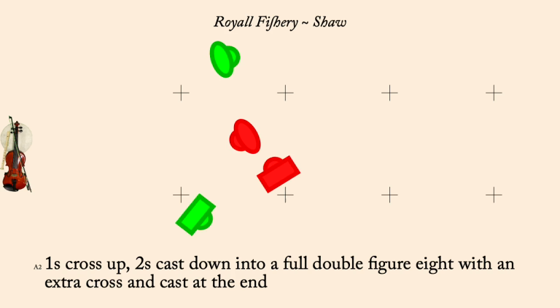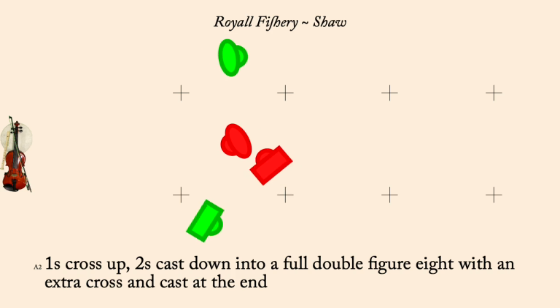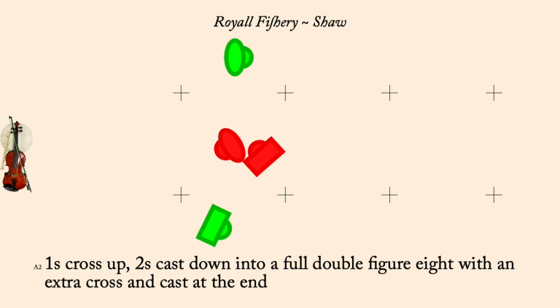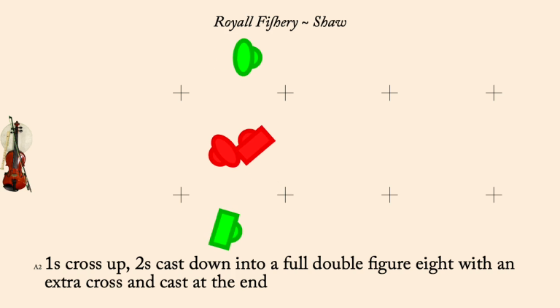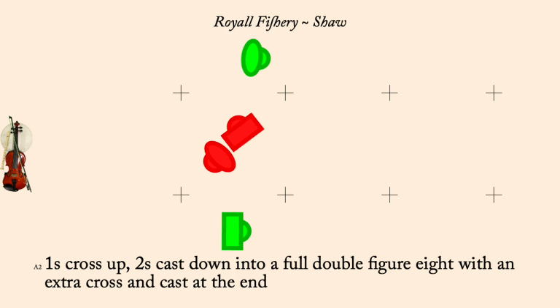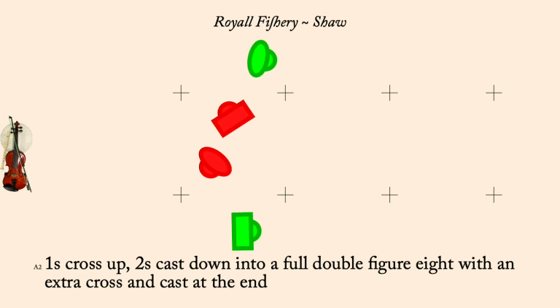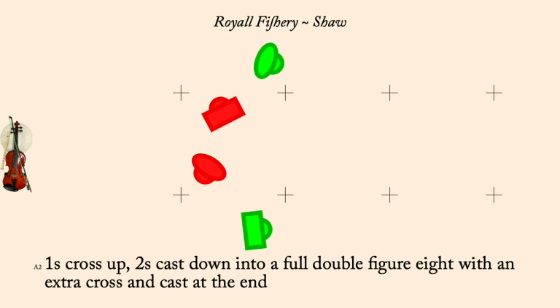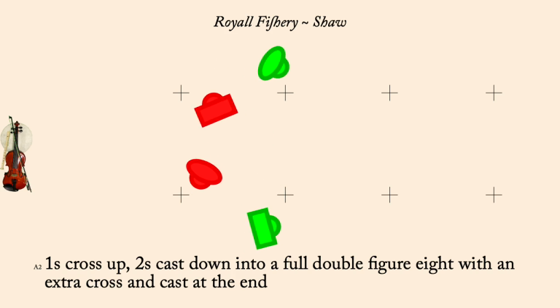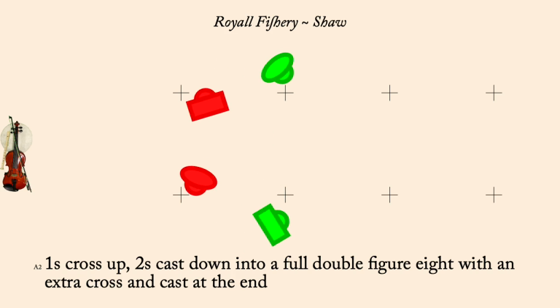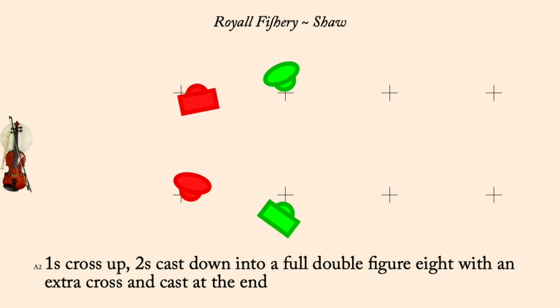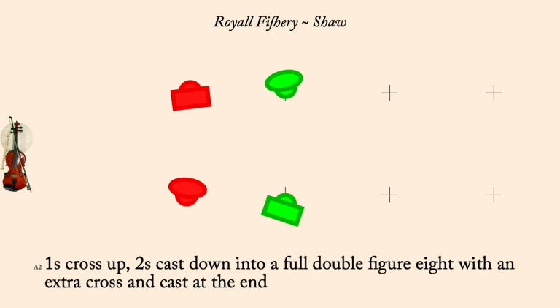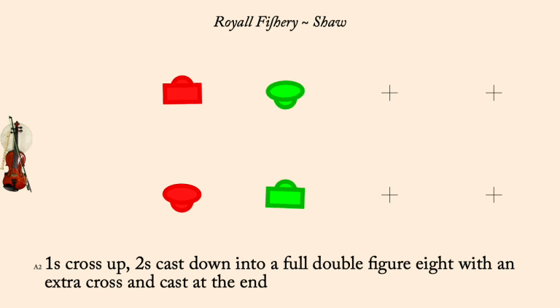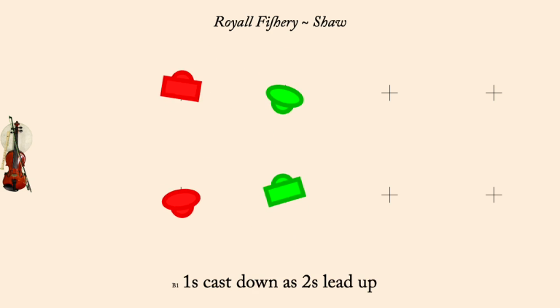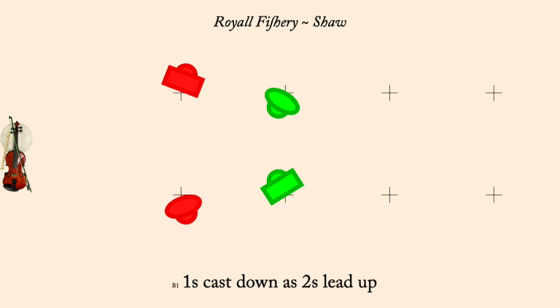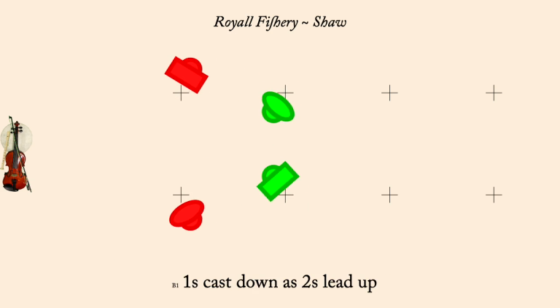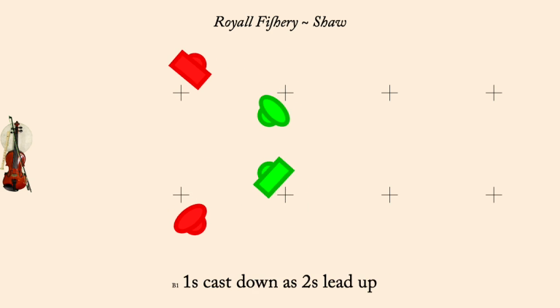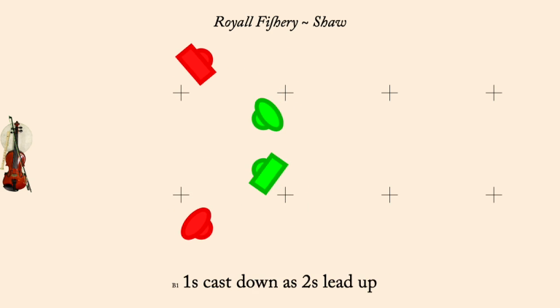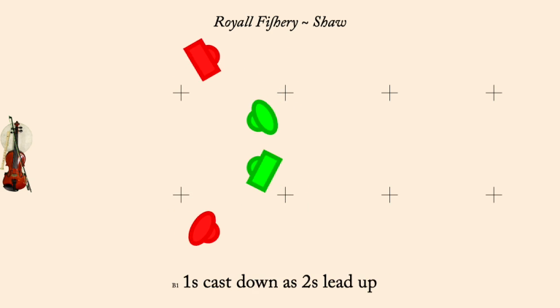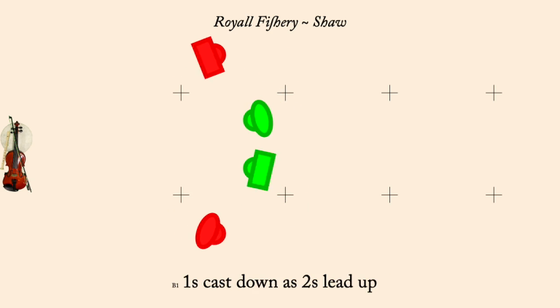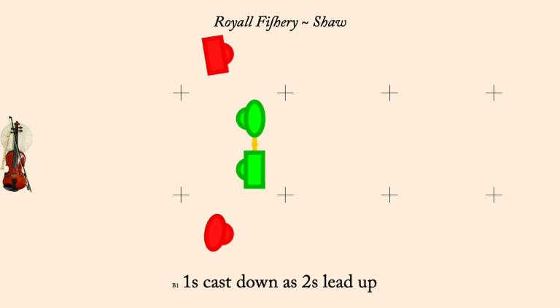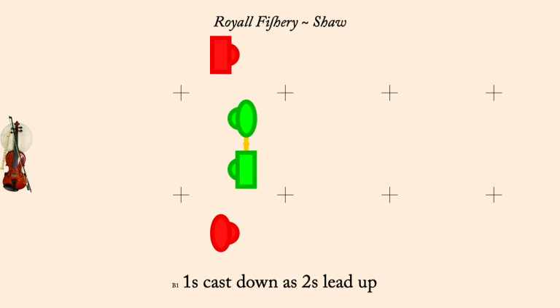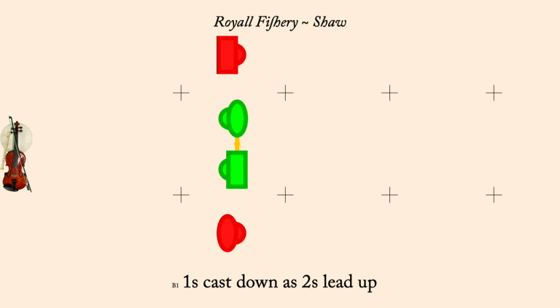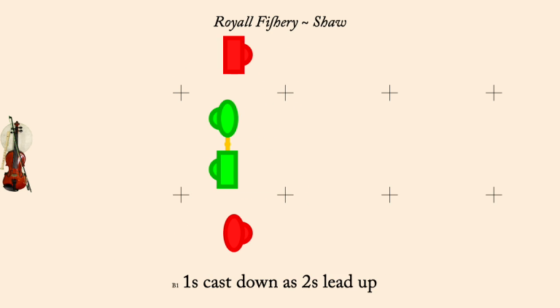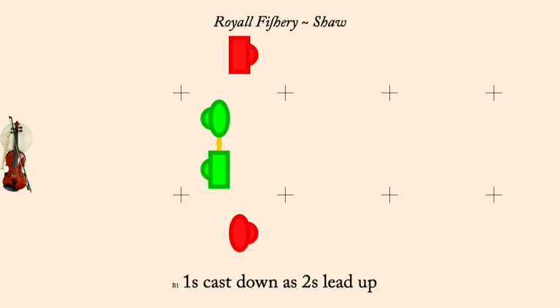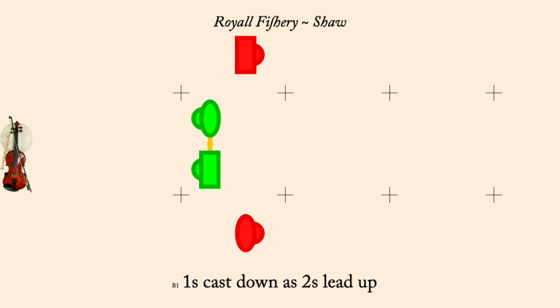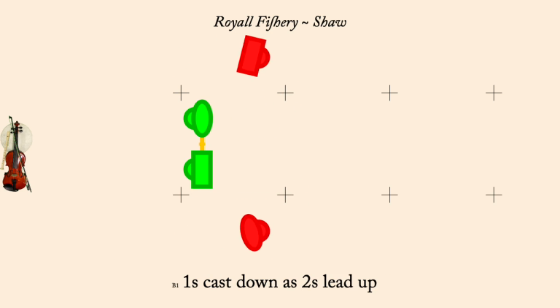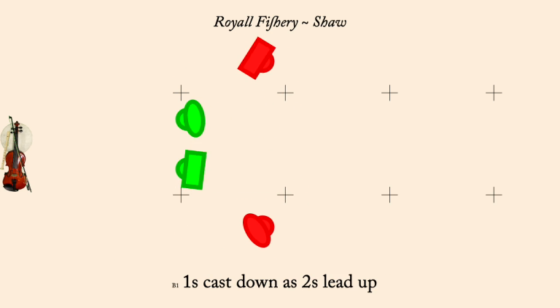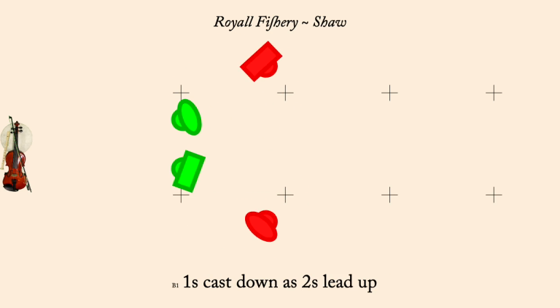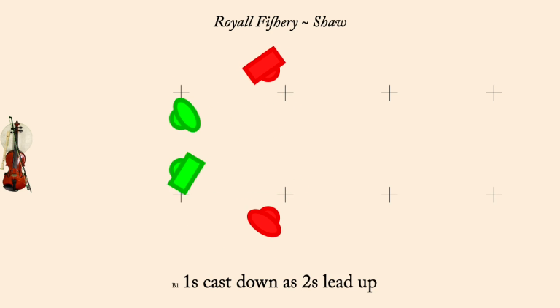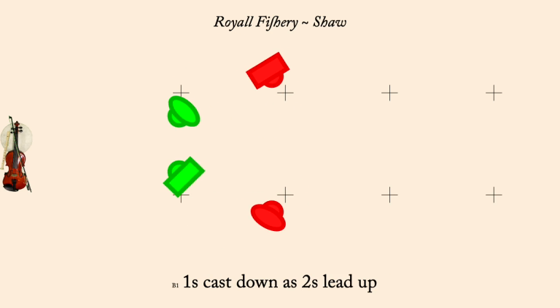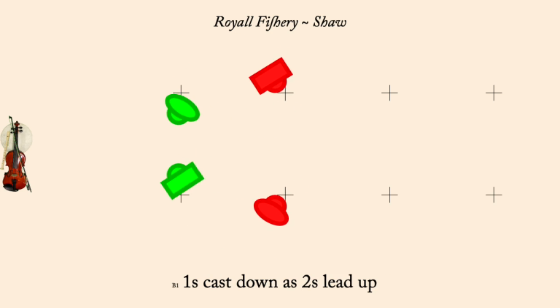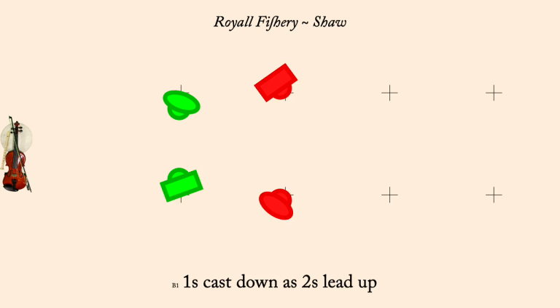Ones cast down is twos lead up. Ones lead below next twos and cast back to place.